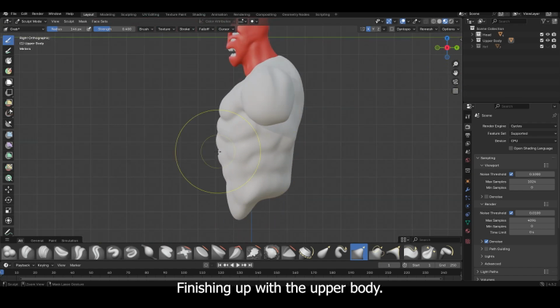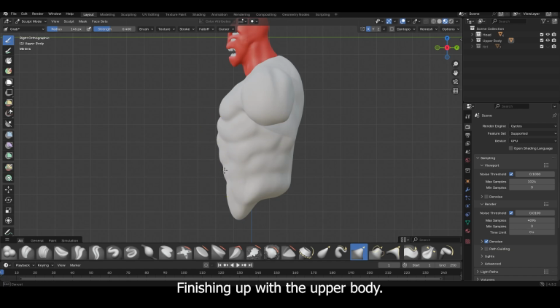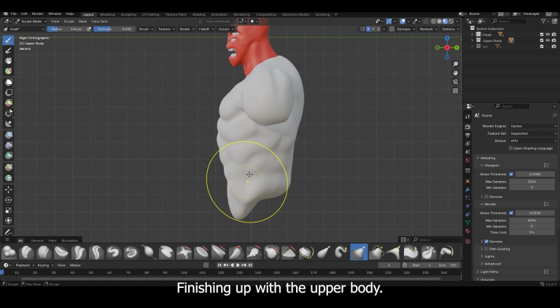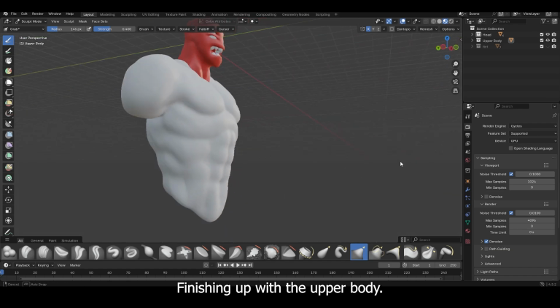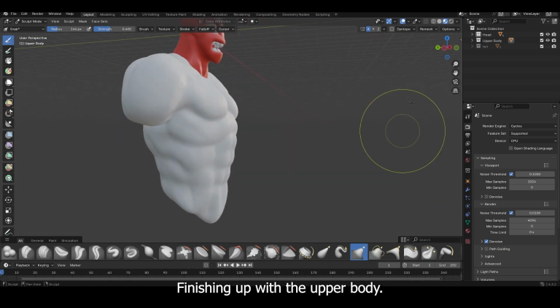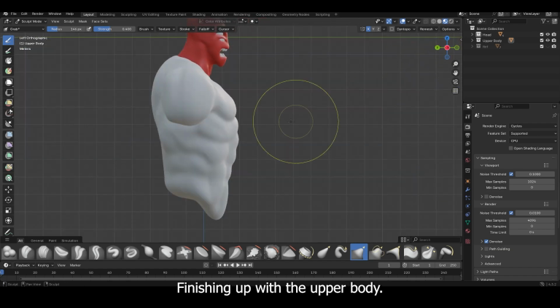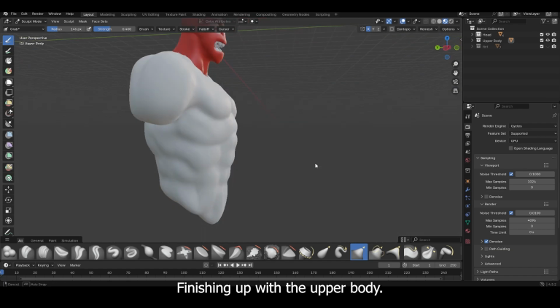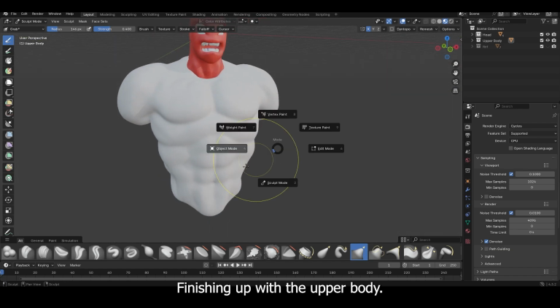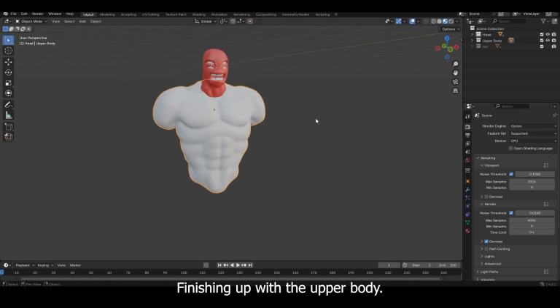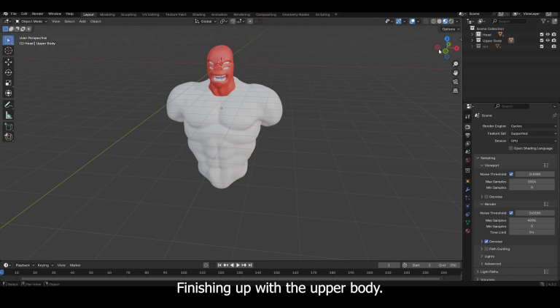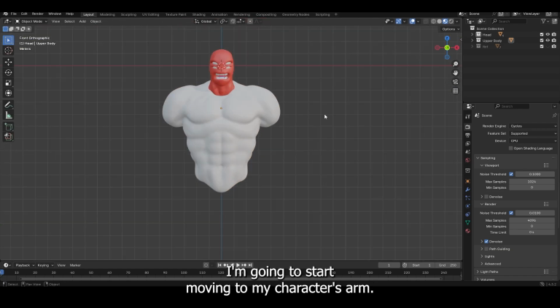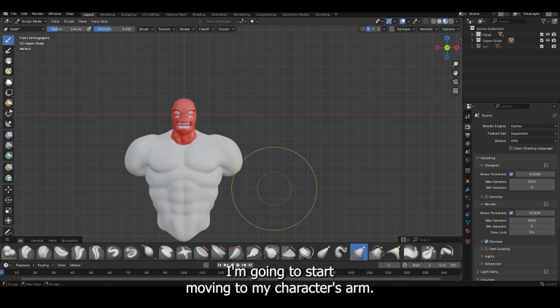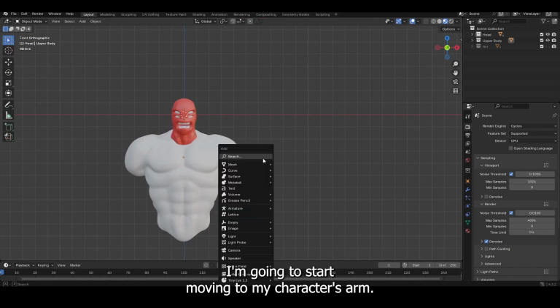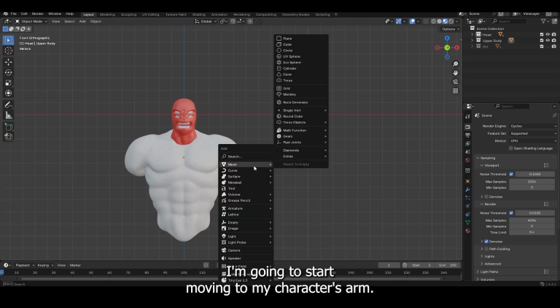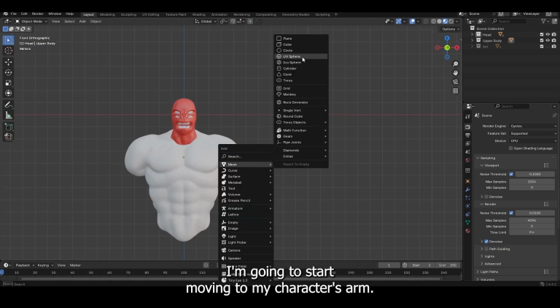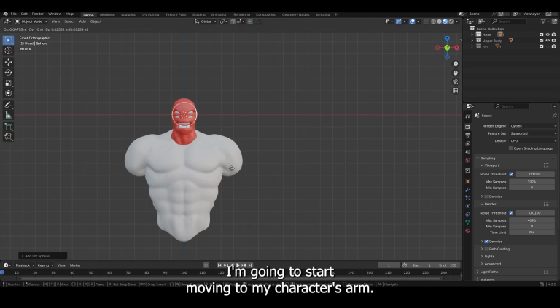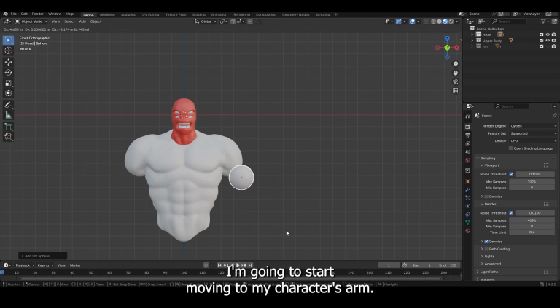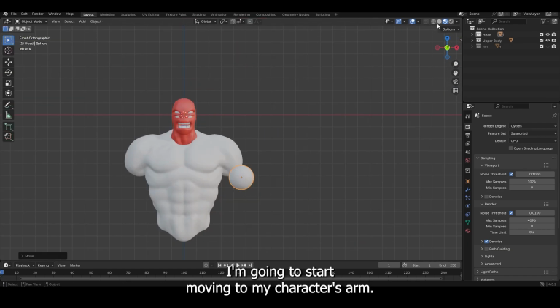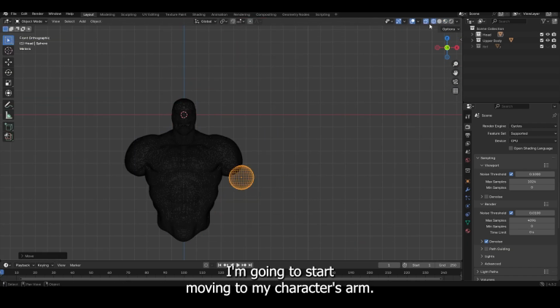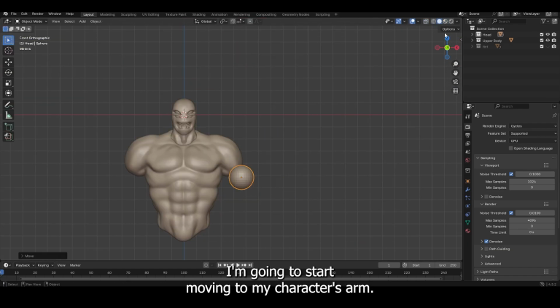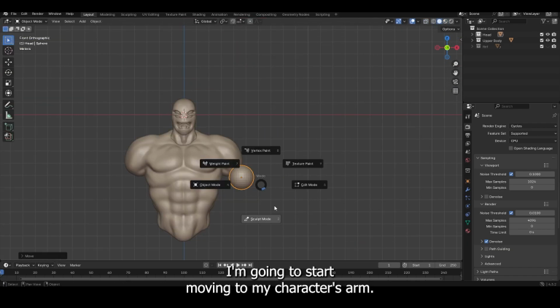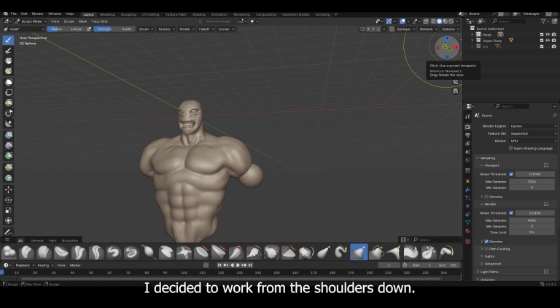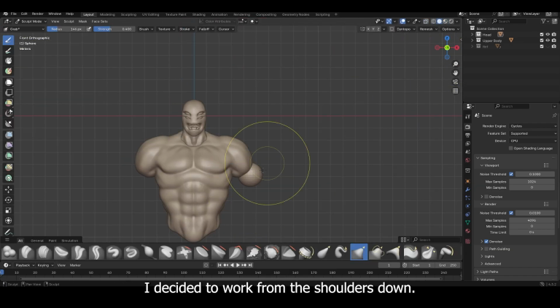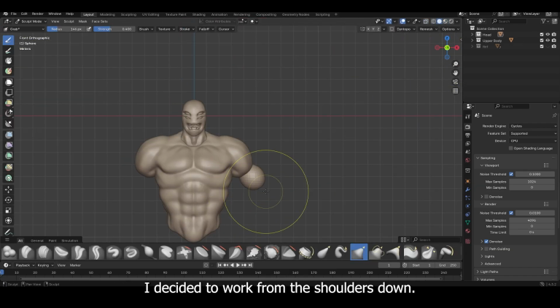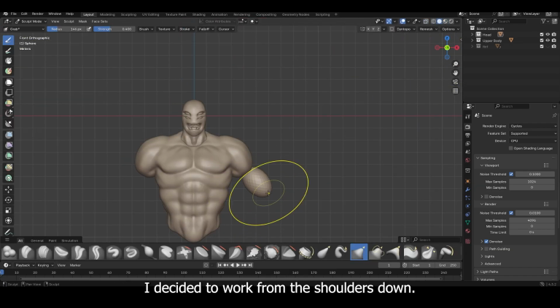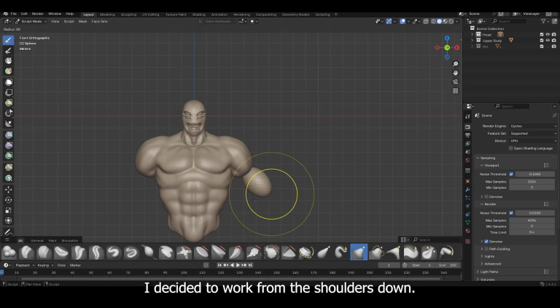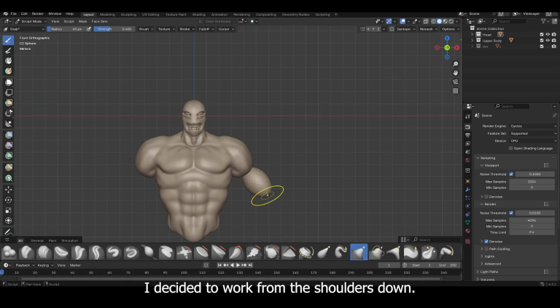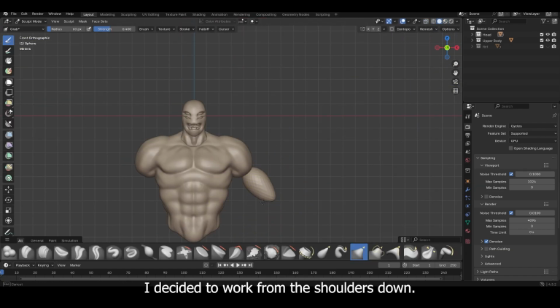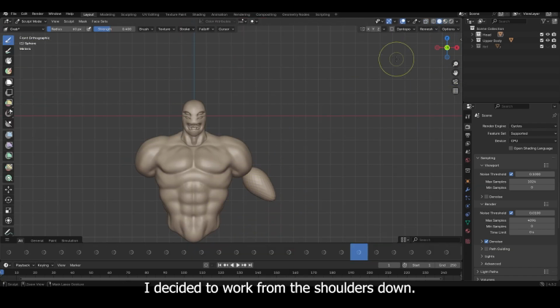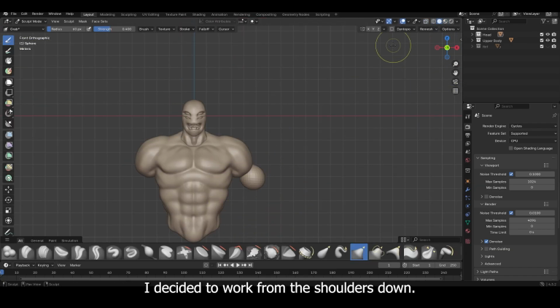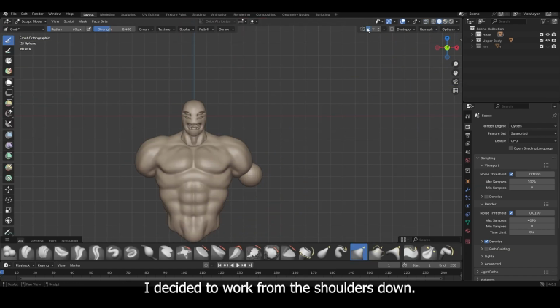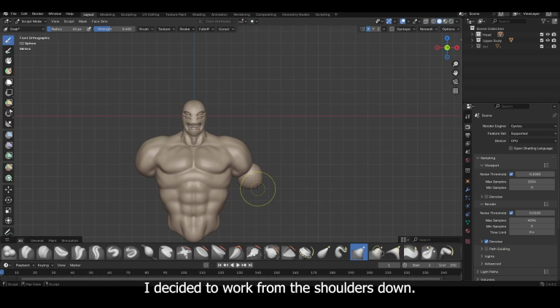Finishing up with the upper body, I'm going to start moving to my character's arm. I decided to work from the shoulders down.